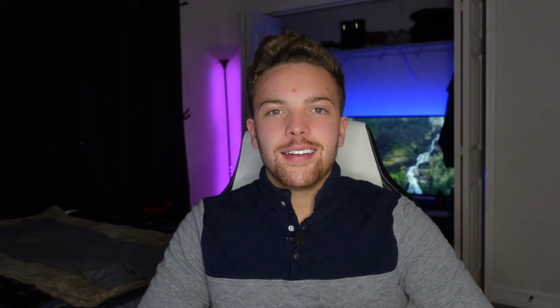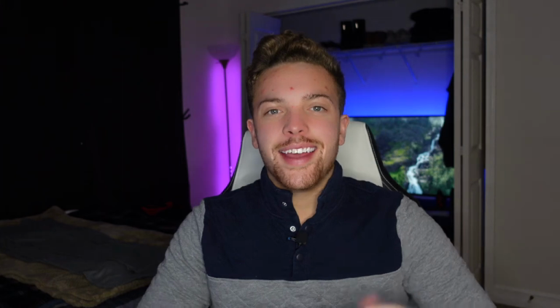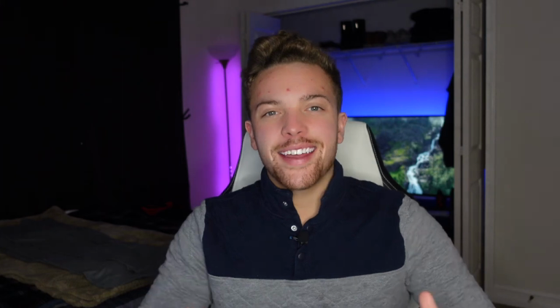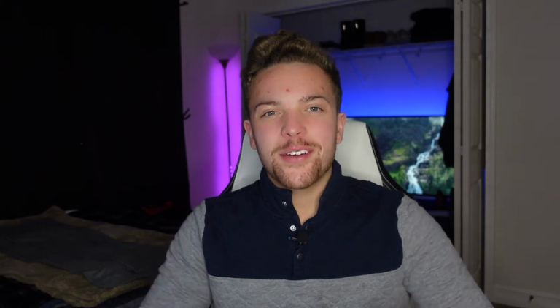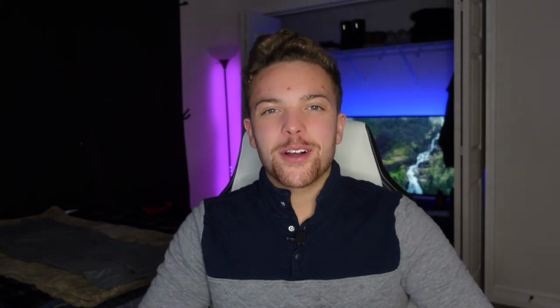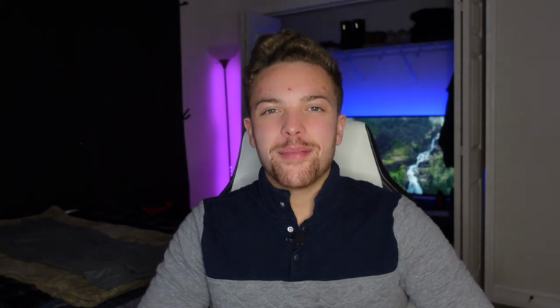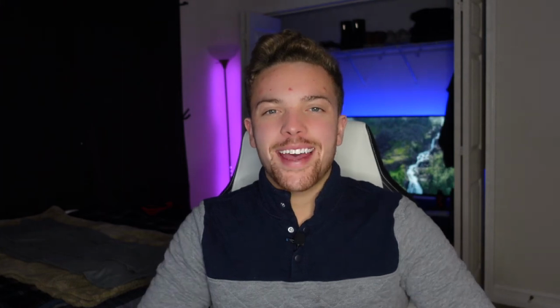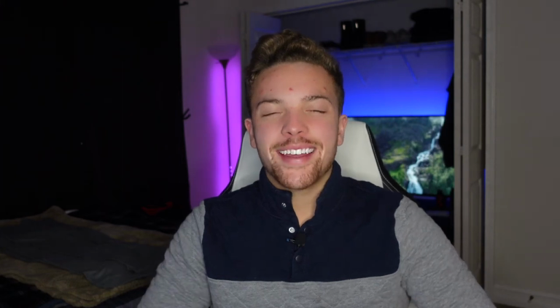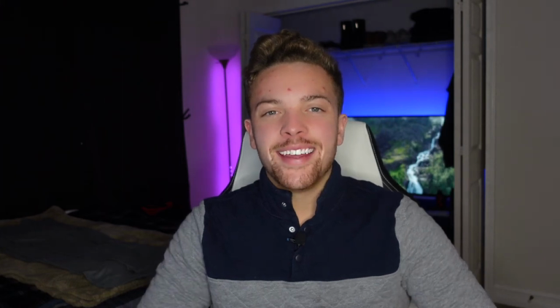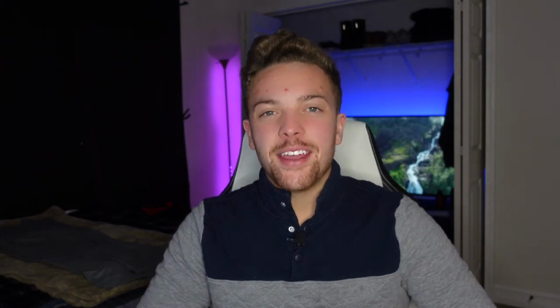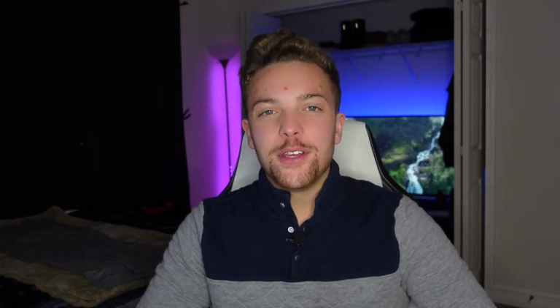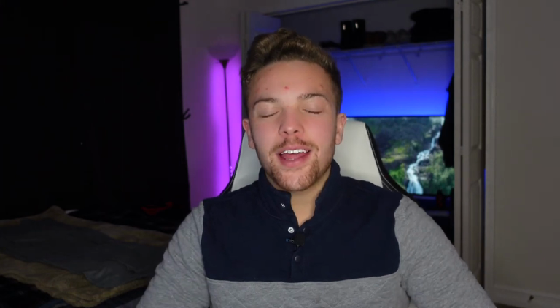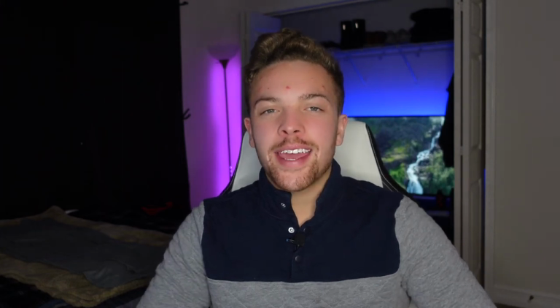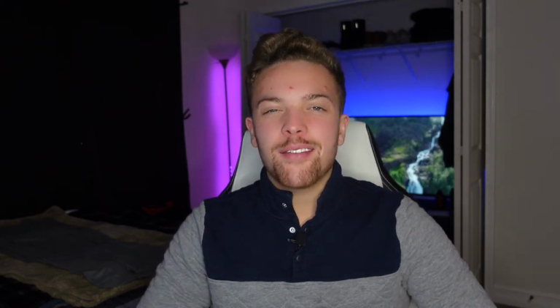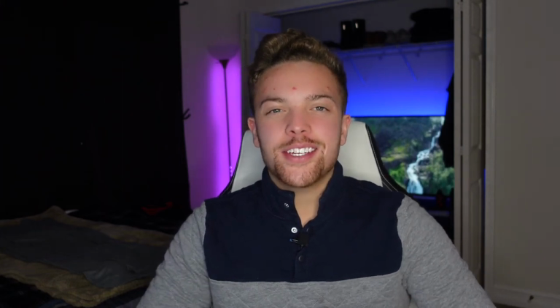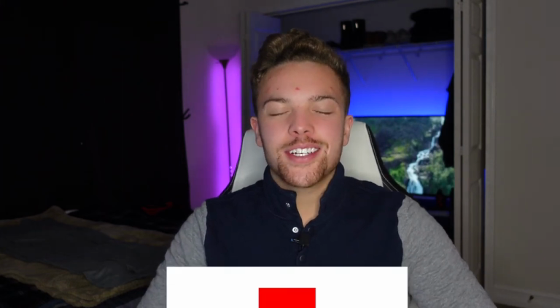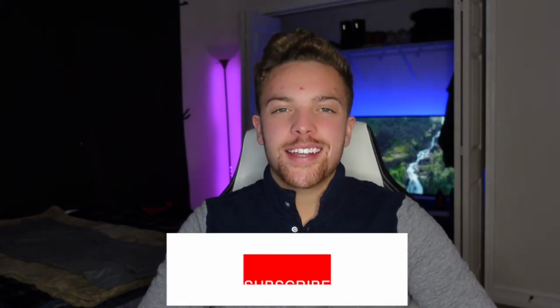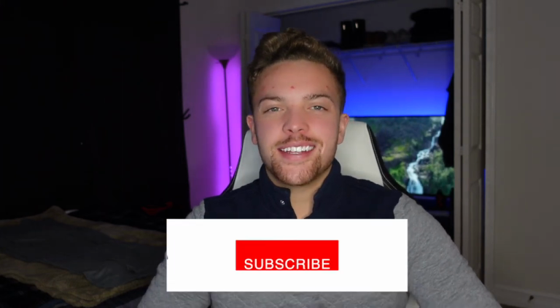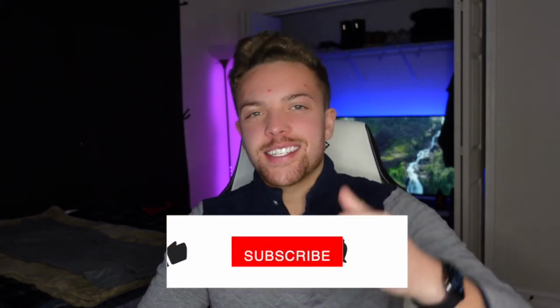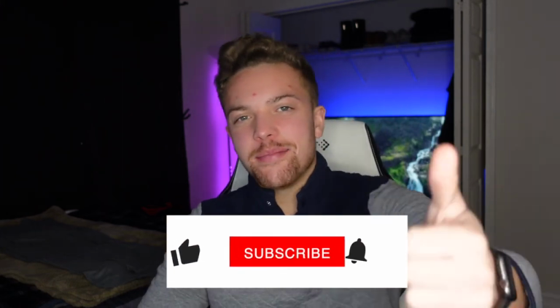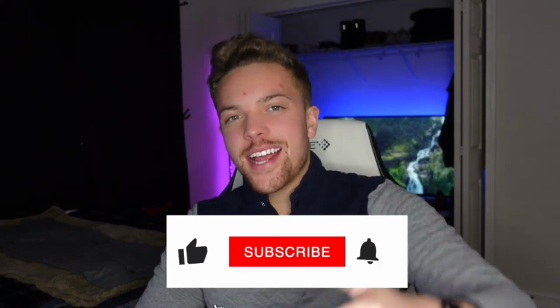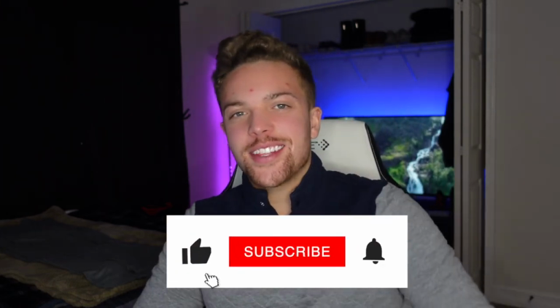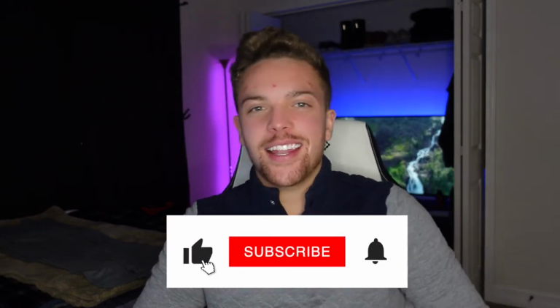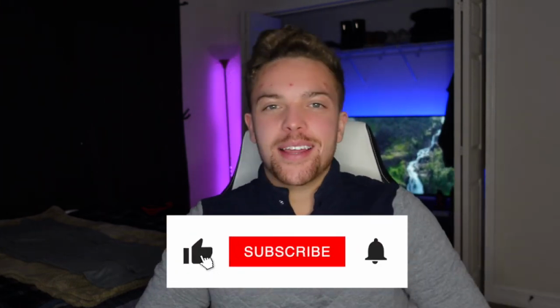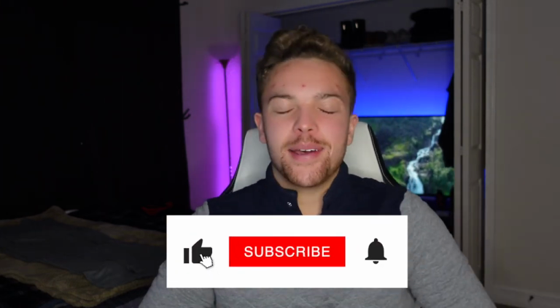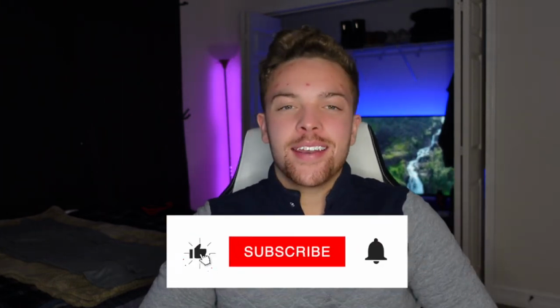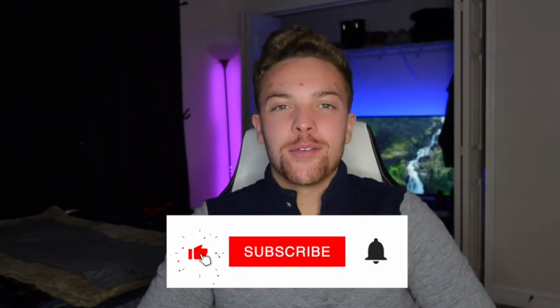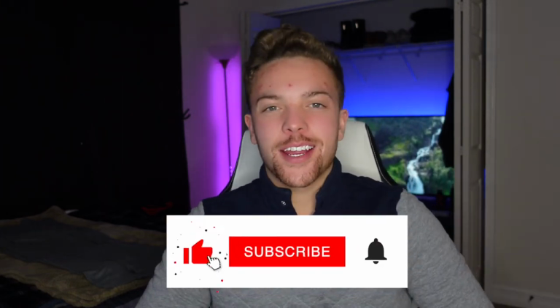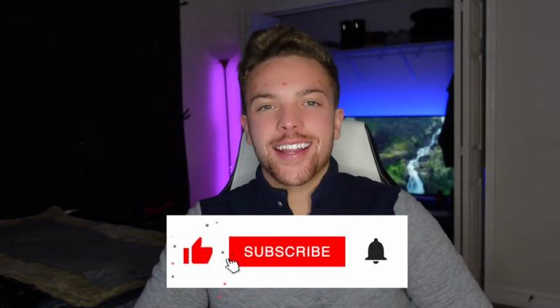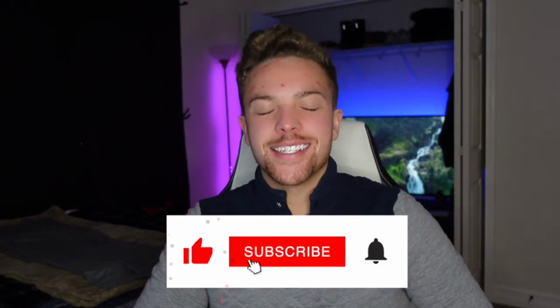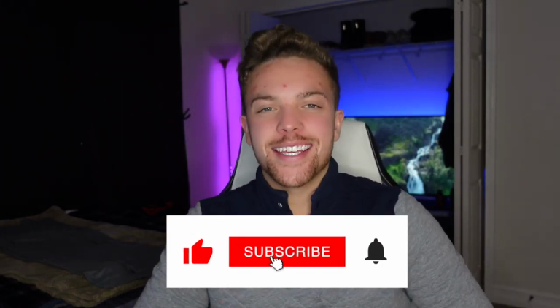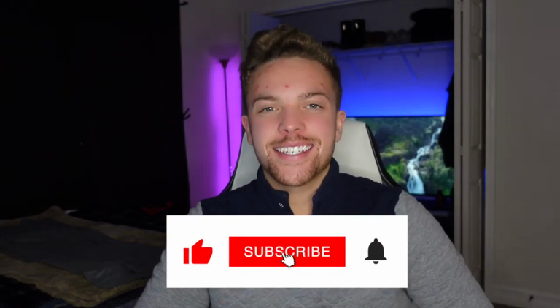Hey, welcome back. If you like aviation content, smash that like button and we're going to get into this.